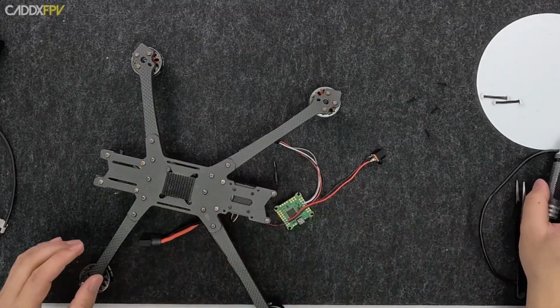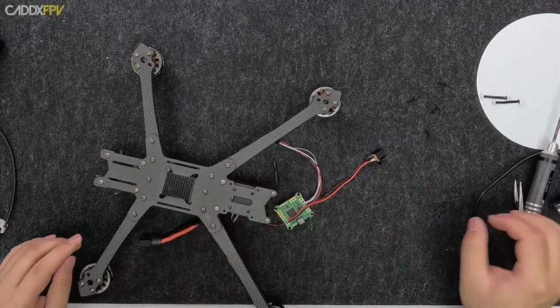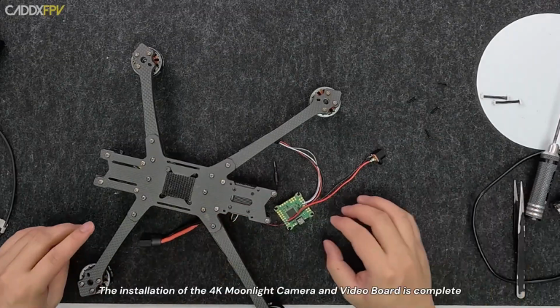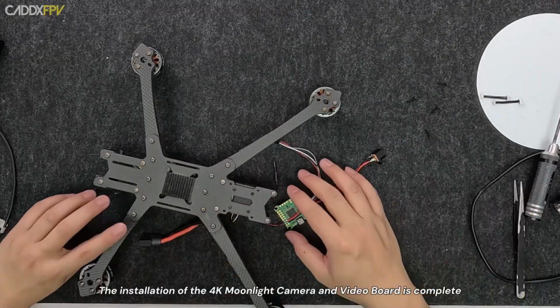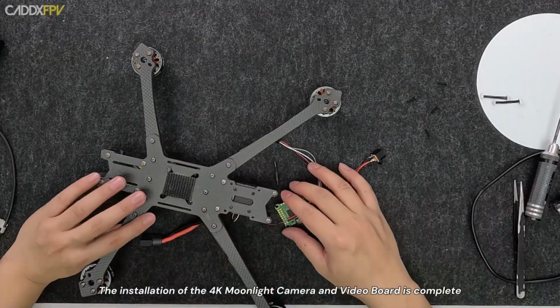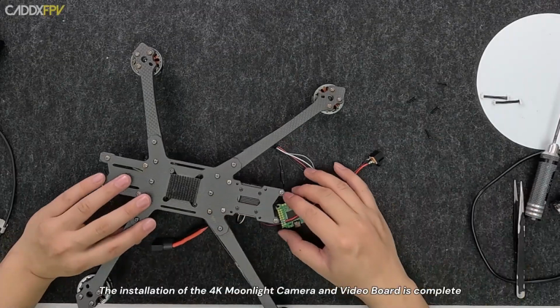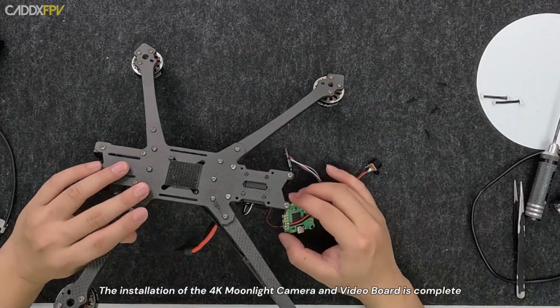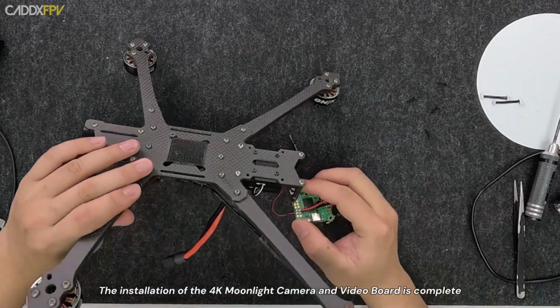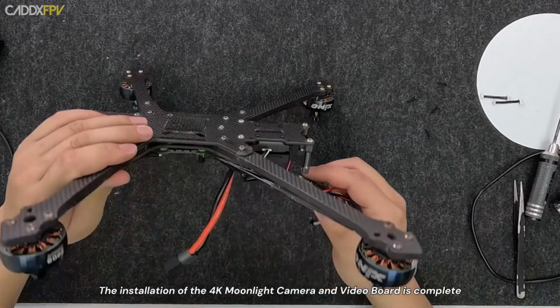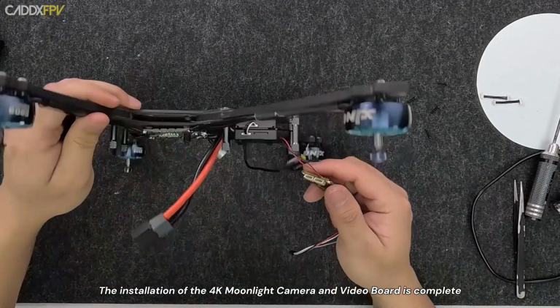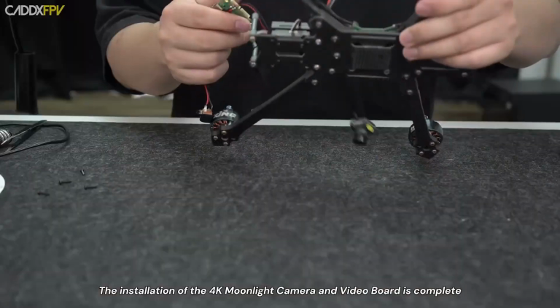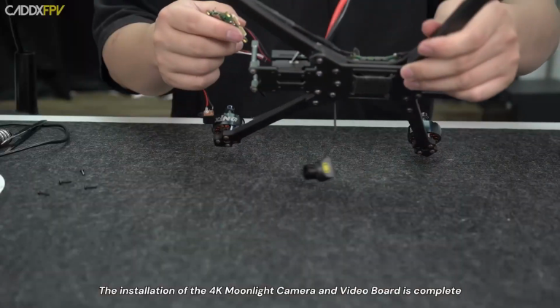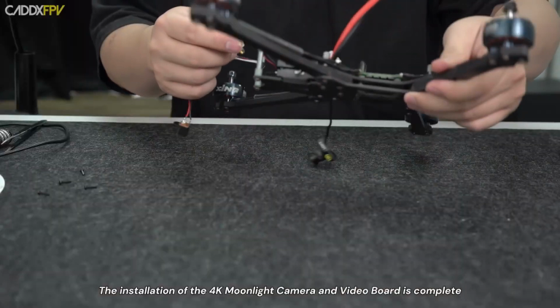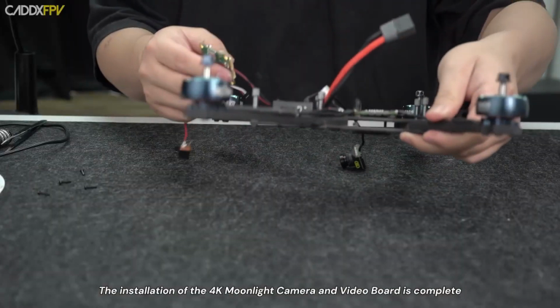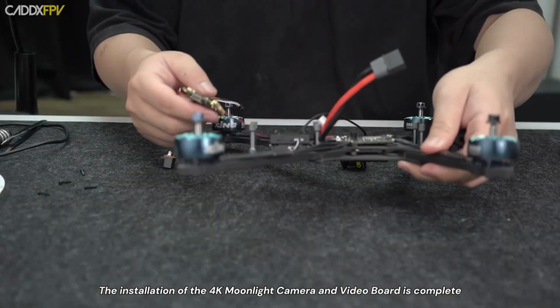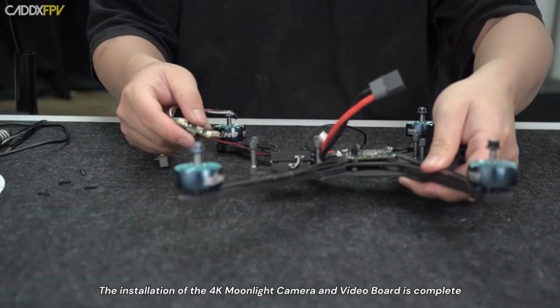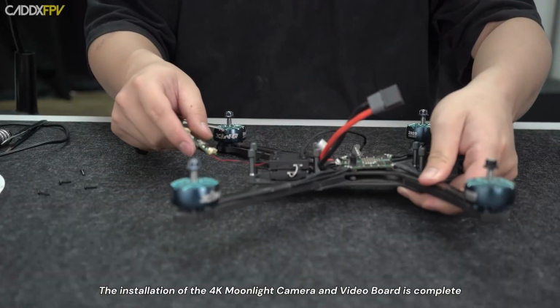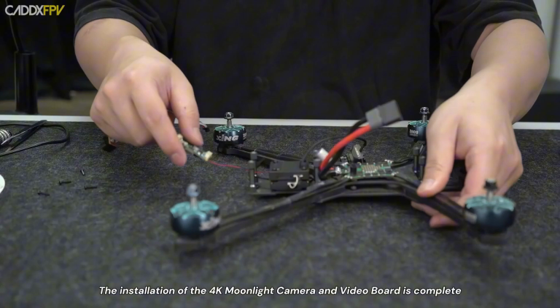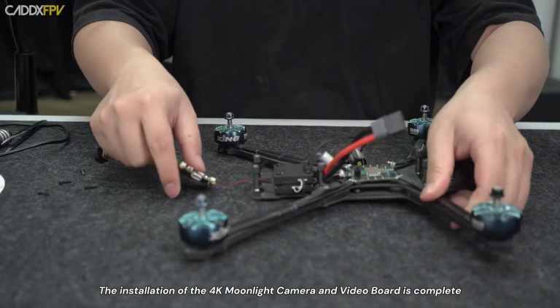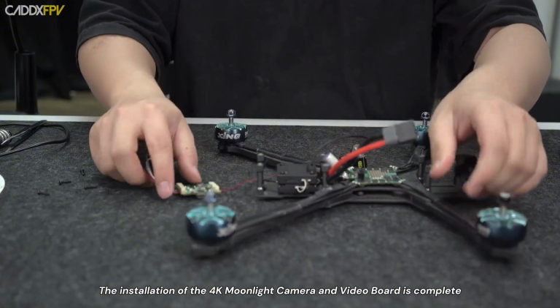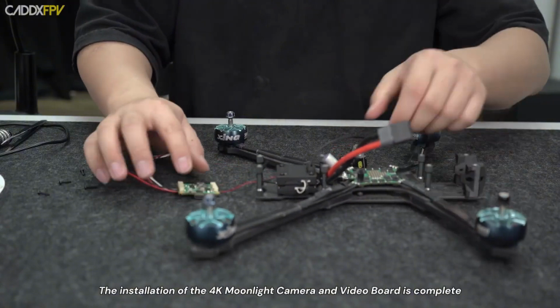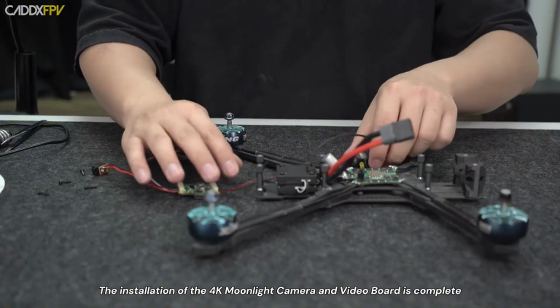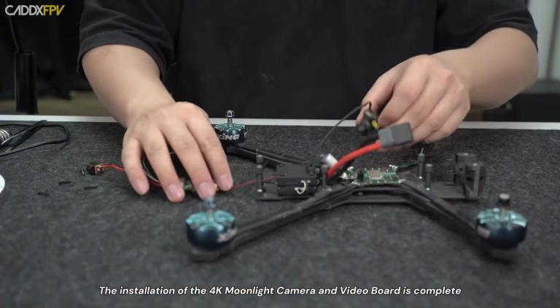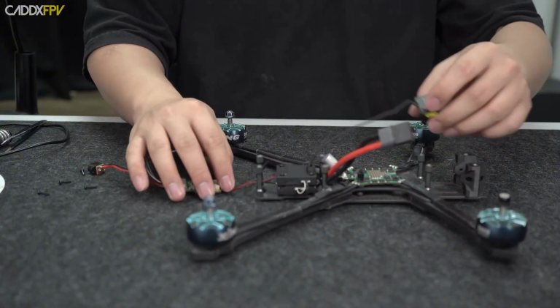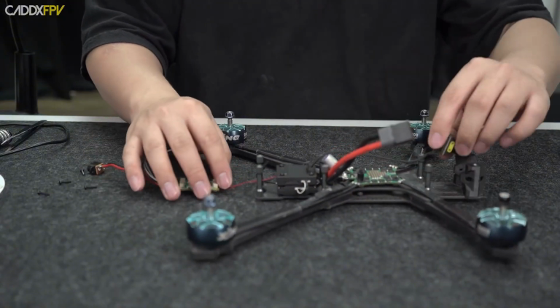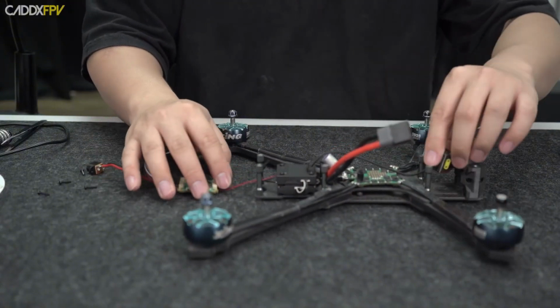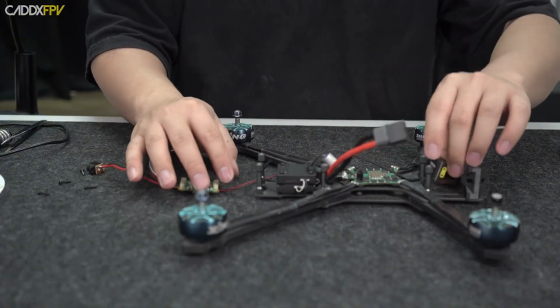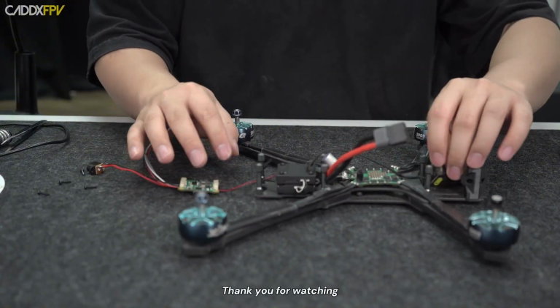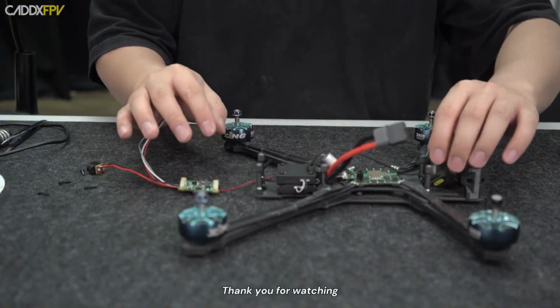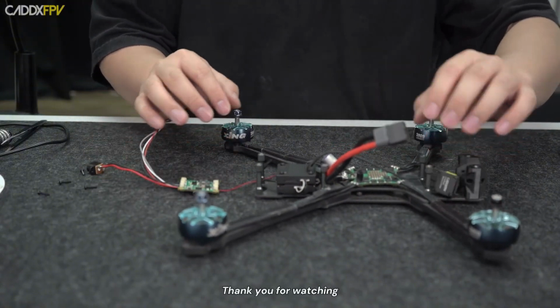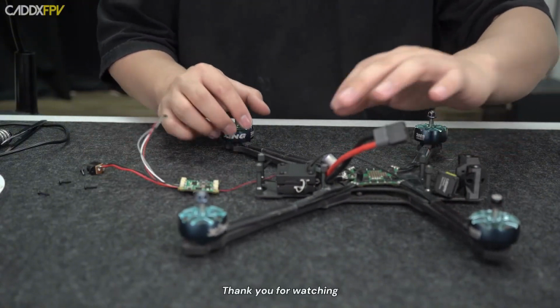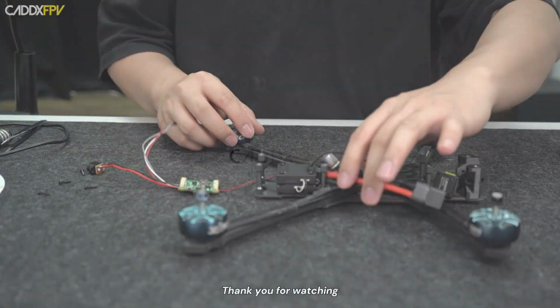The installation of the 4K Moonlight camera and video board is complete. Thank you for watching.